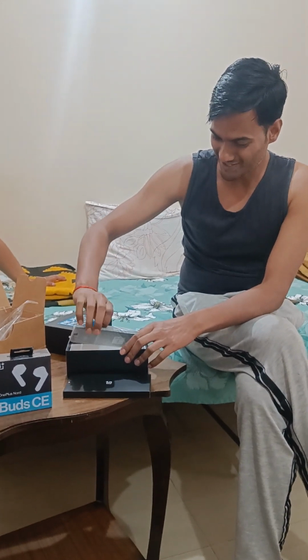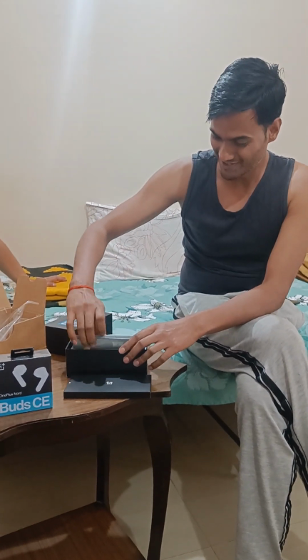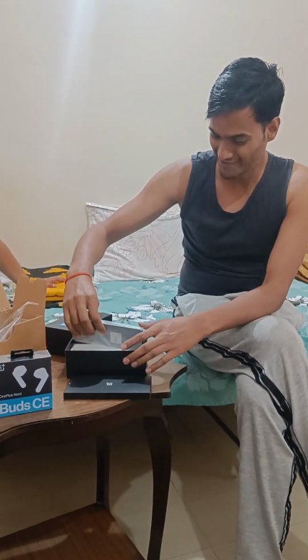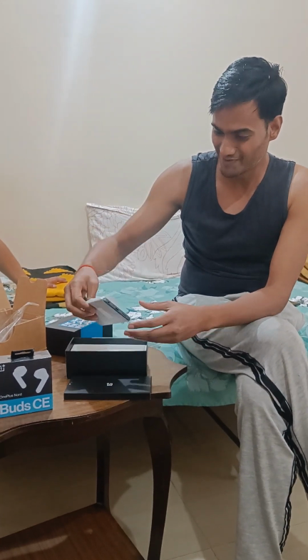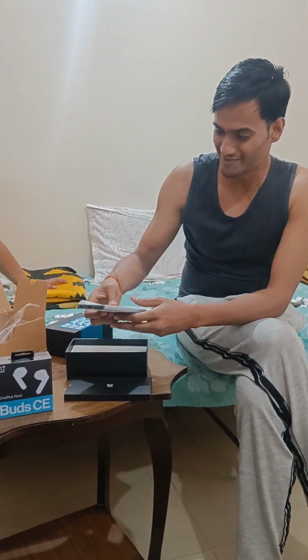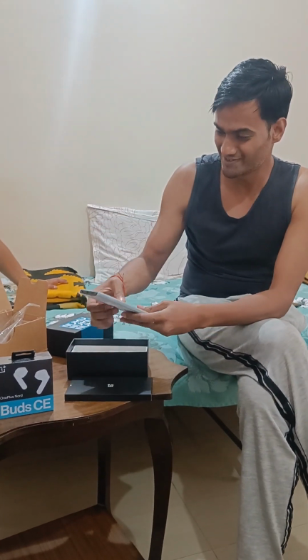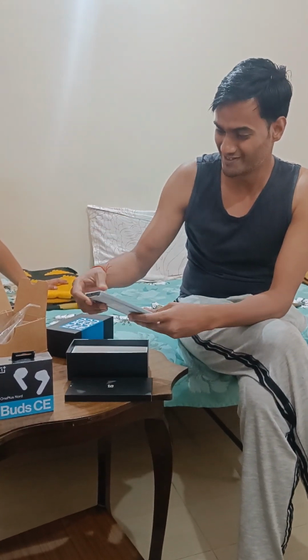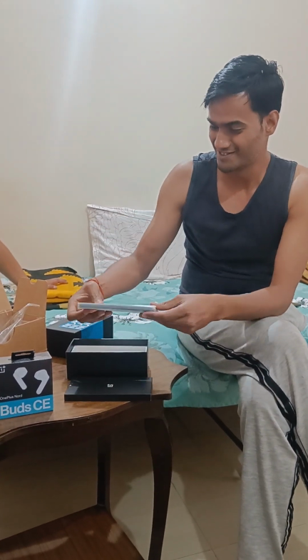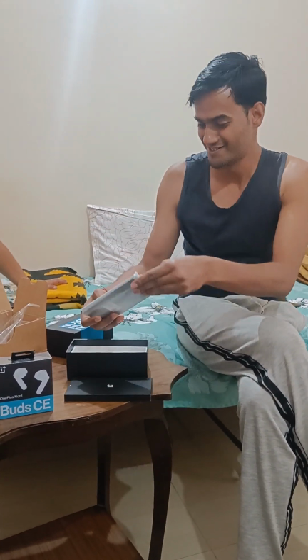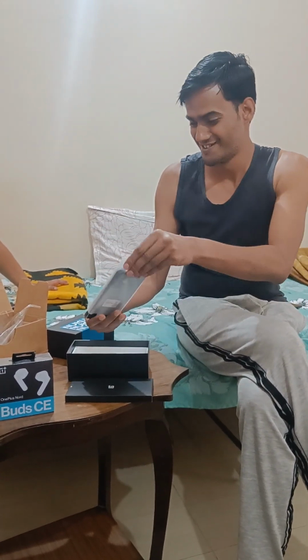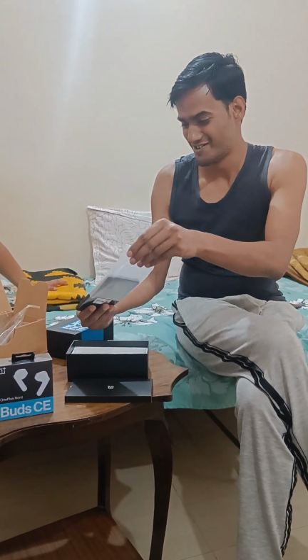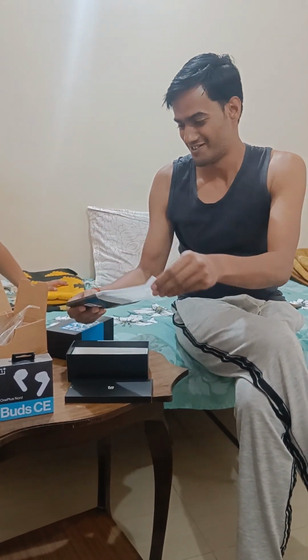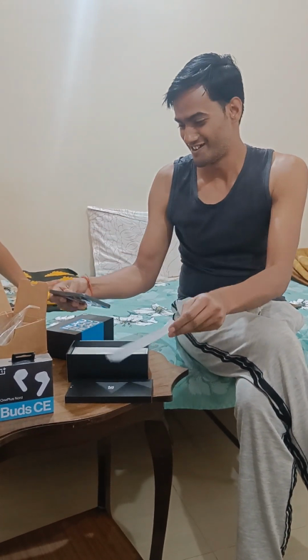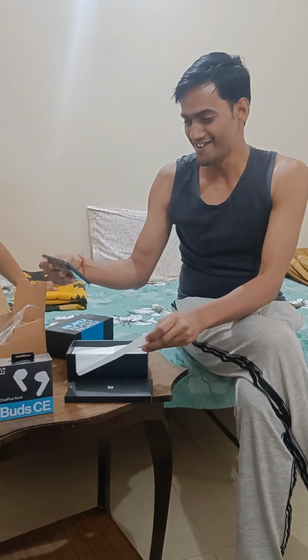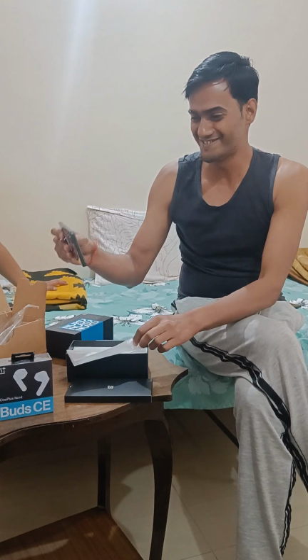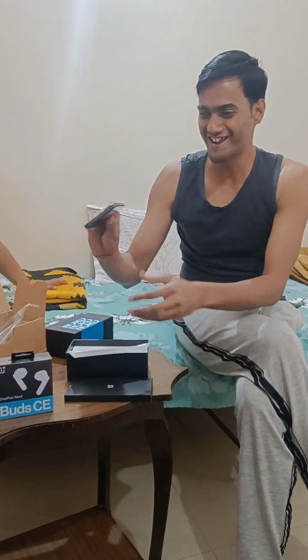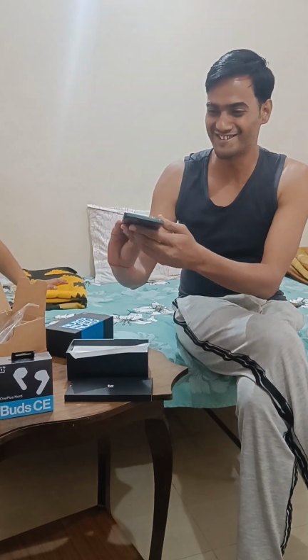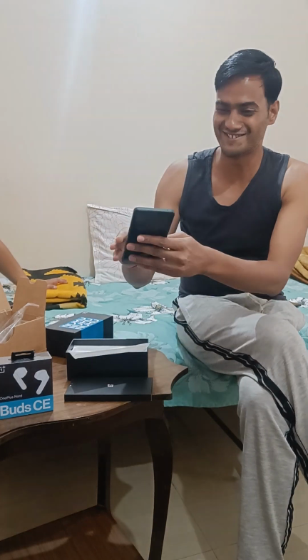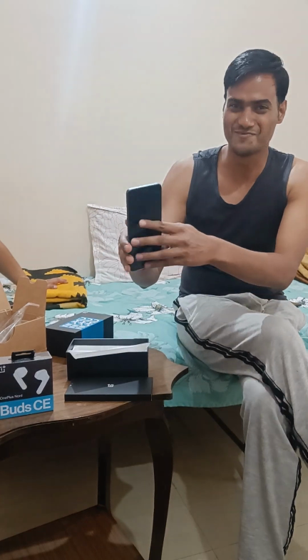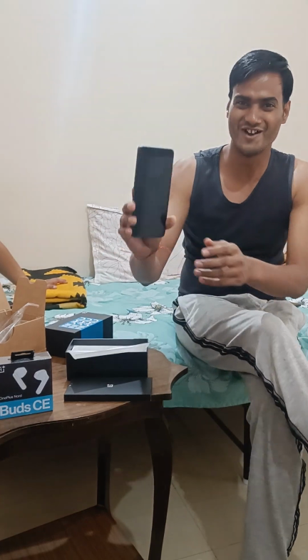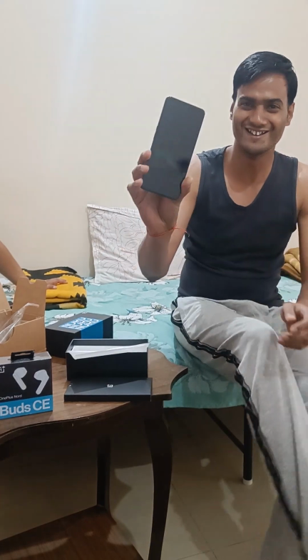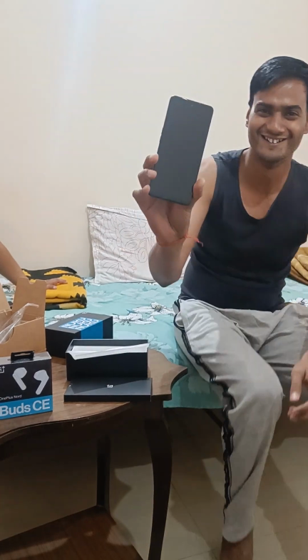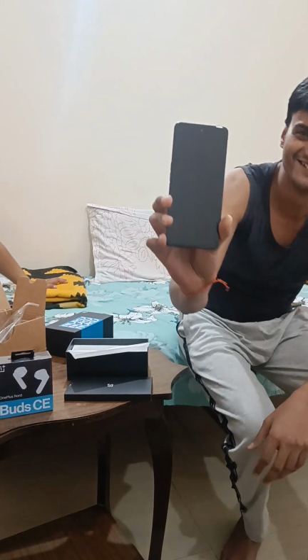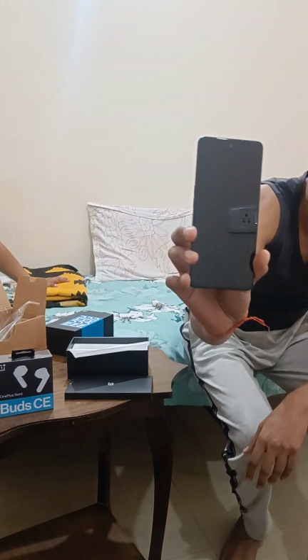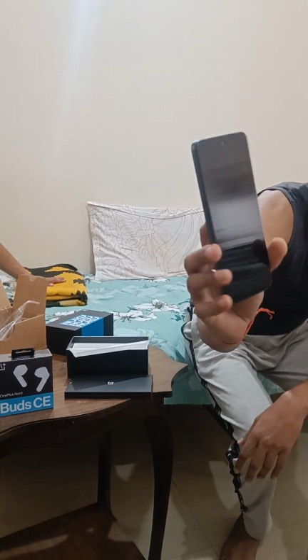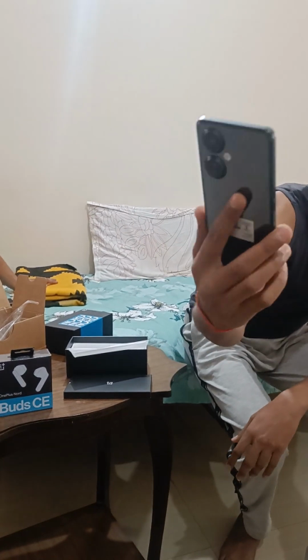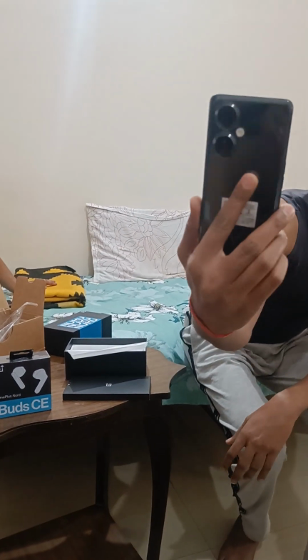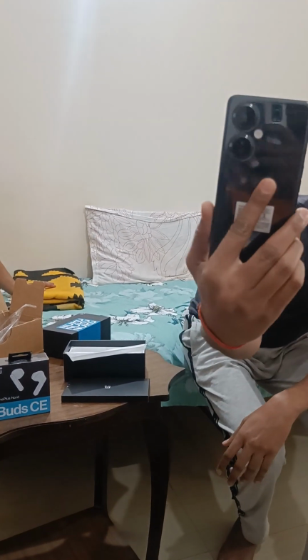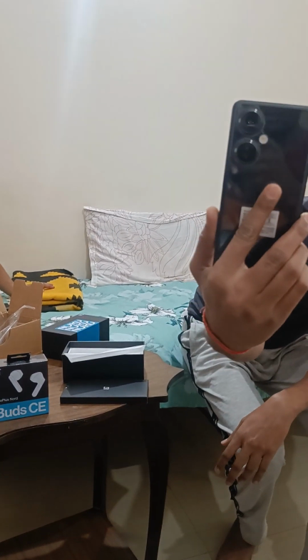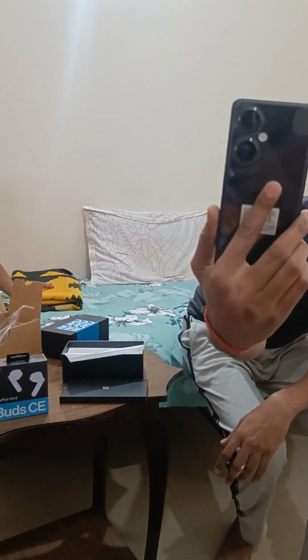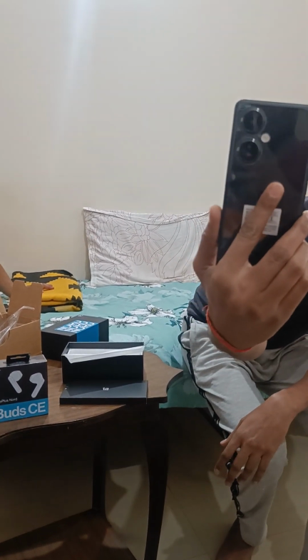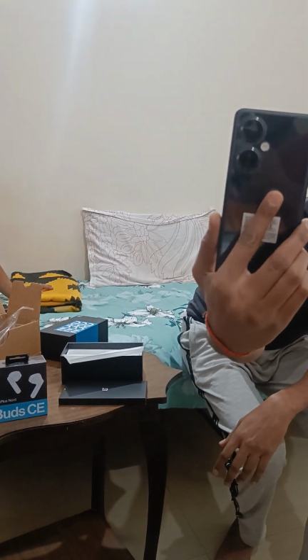This is my friend. Guys, this is the world. Welcome to OnePlus Family.